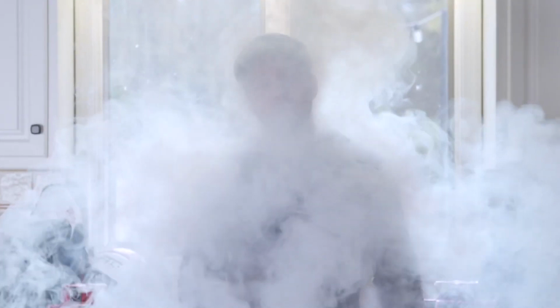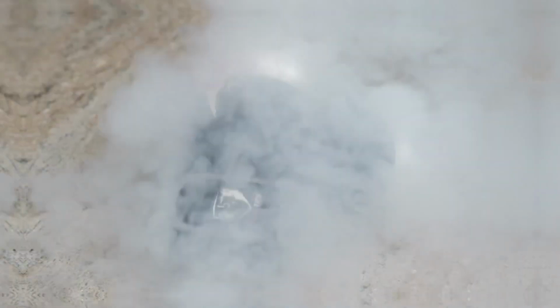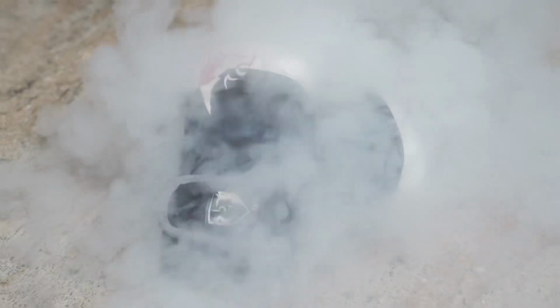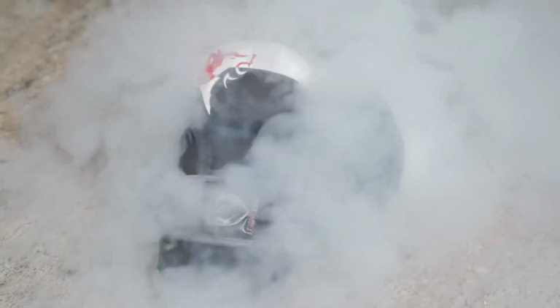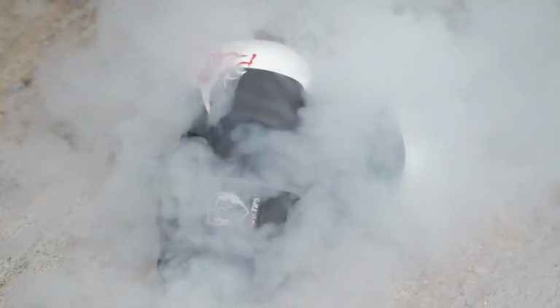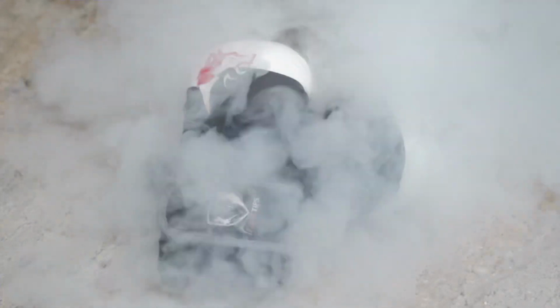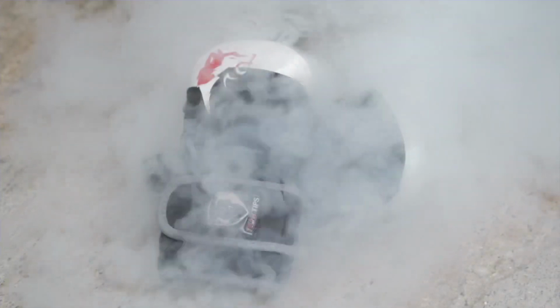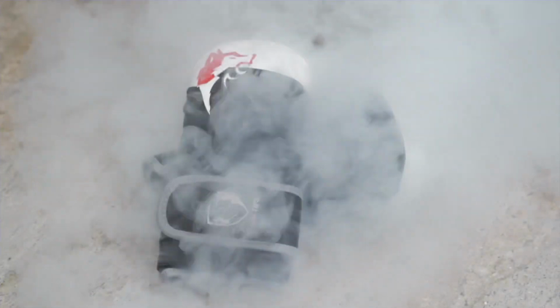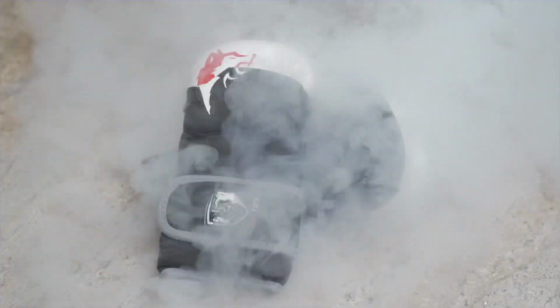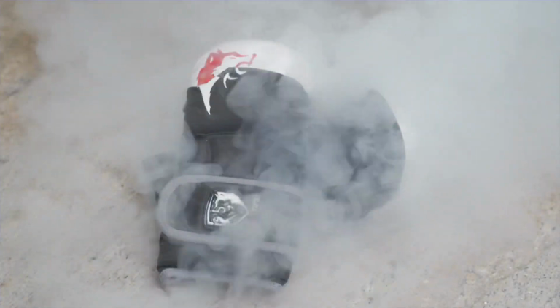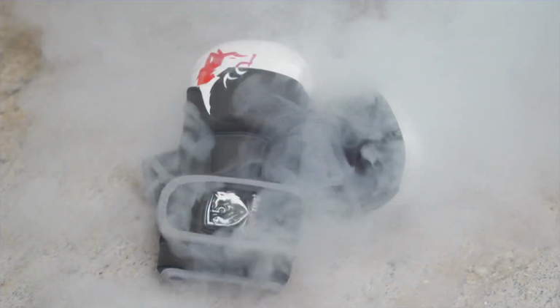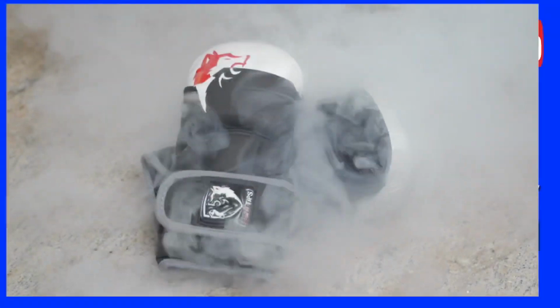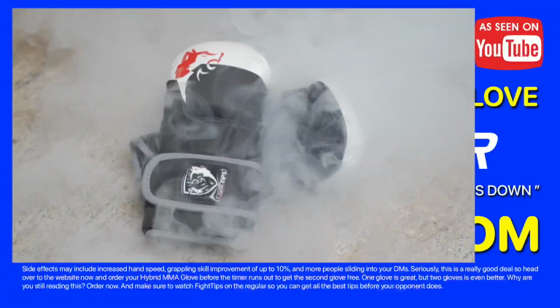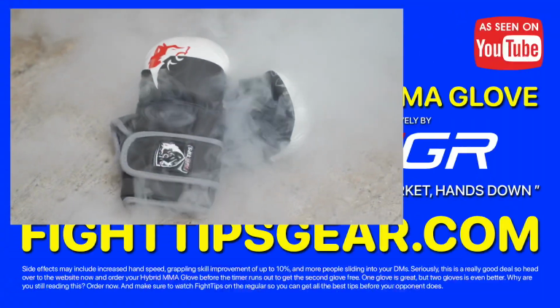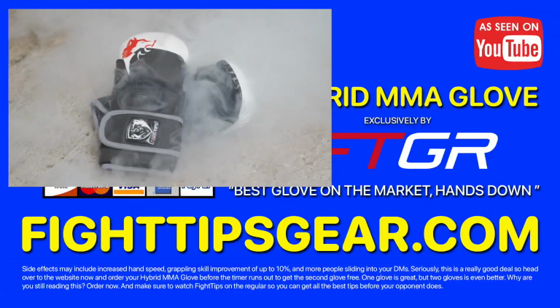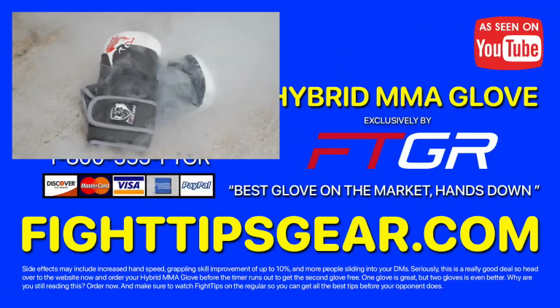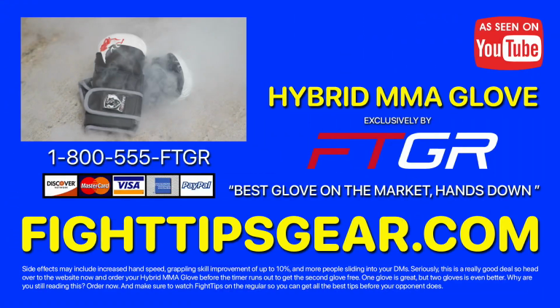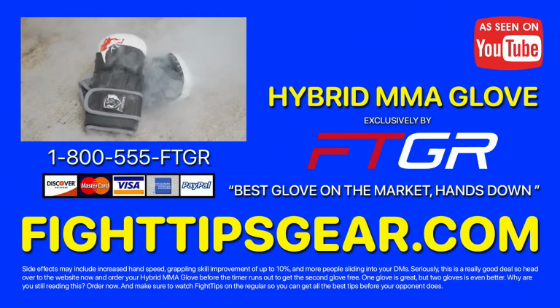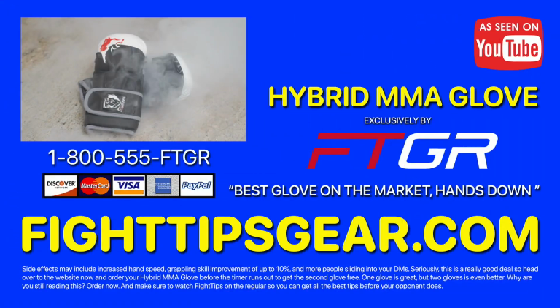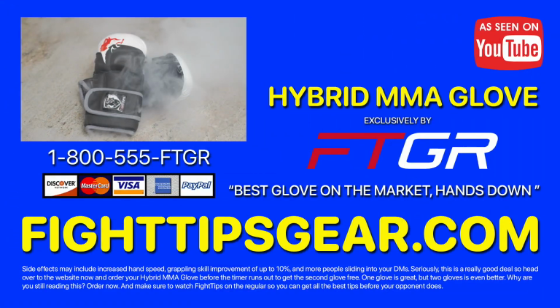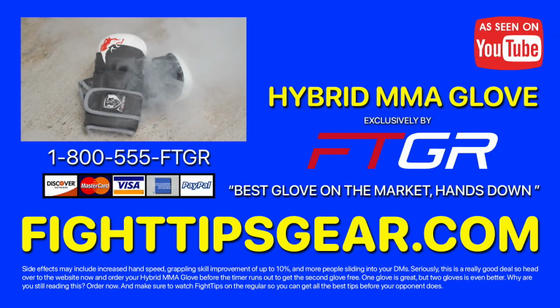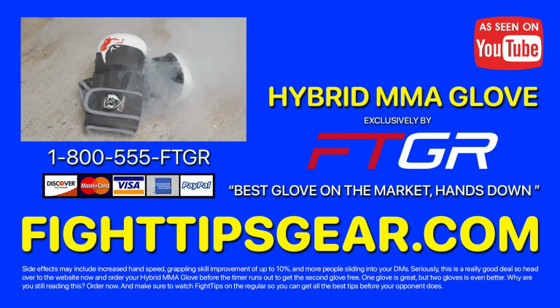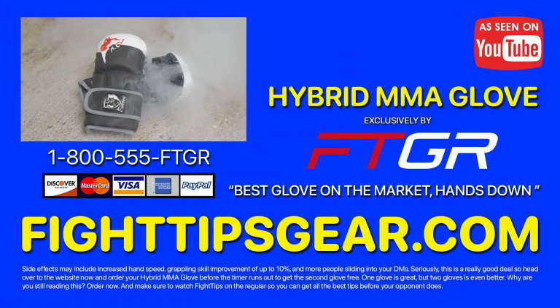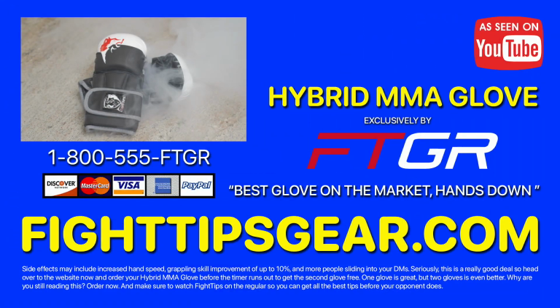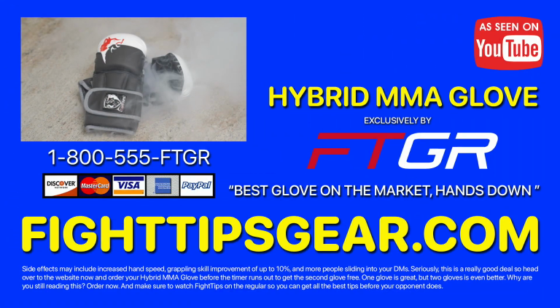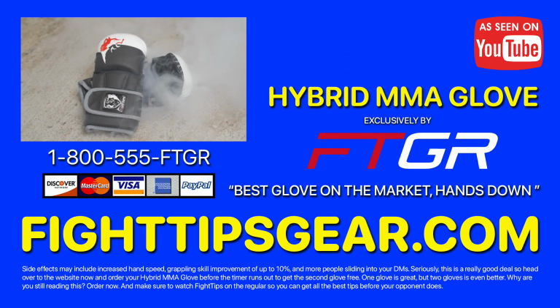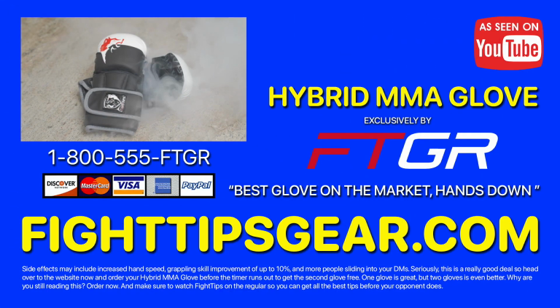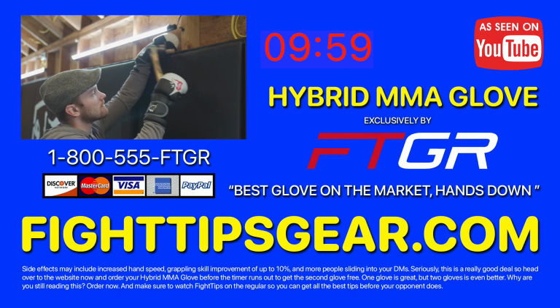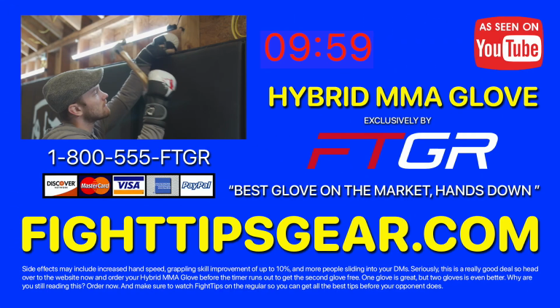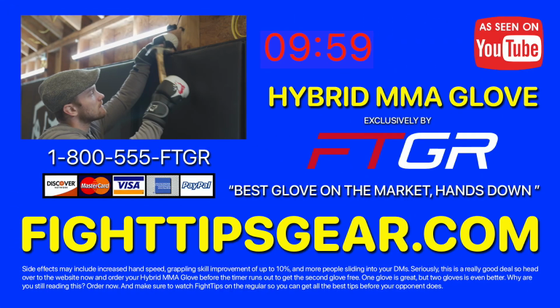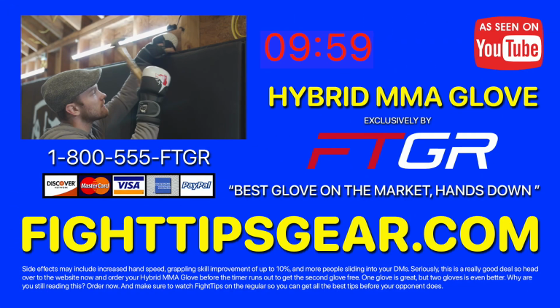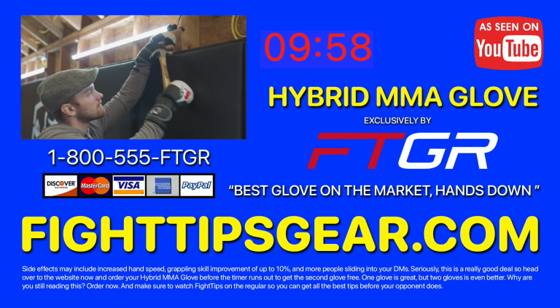Don't let things get out of hand. Grab life by the wheel and get the best glove on the market — hands down.